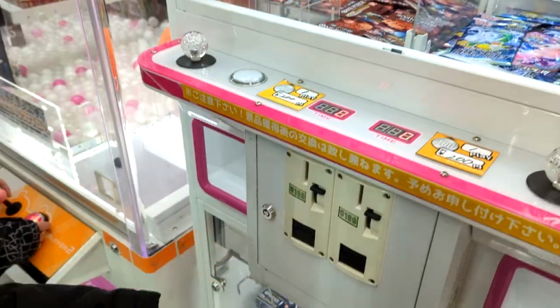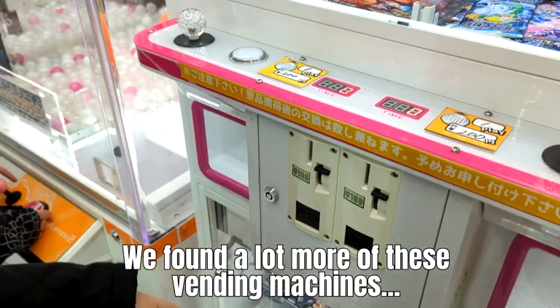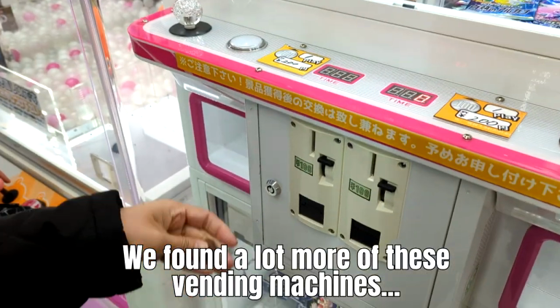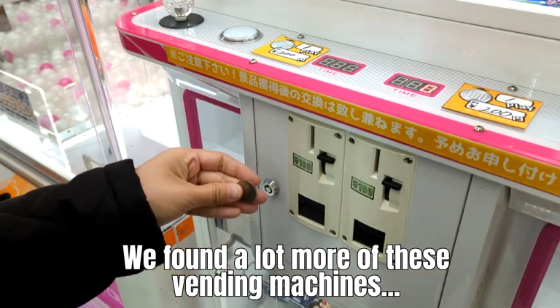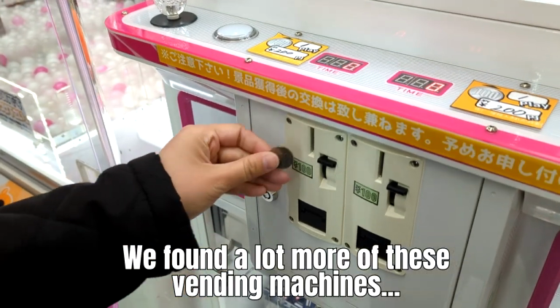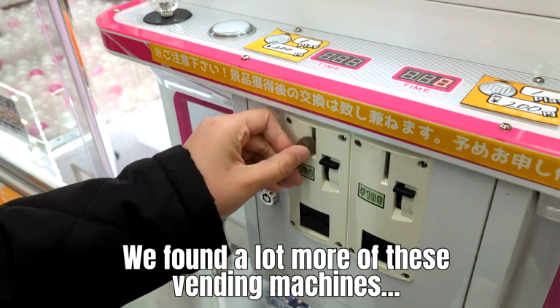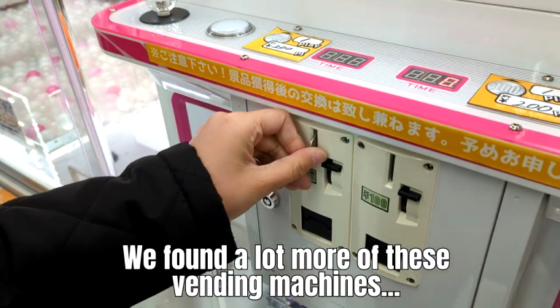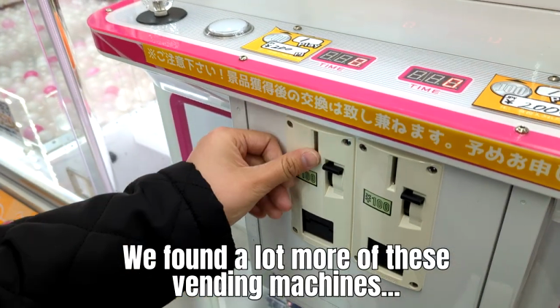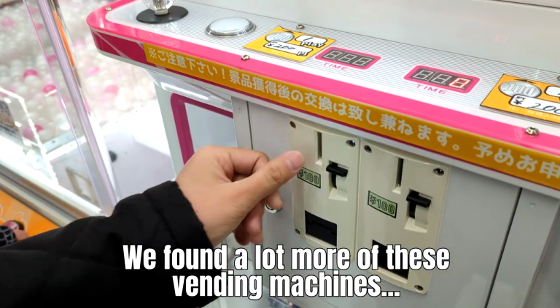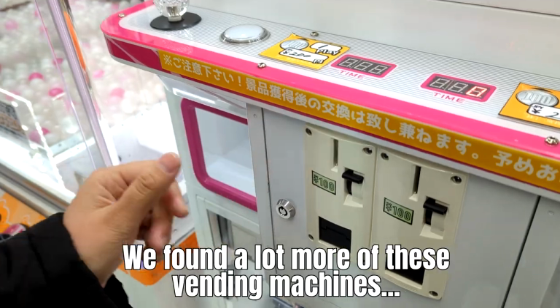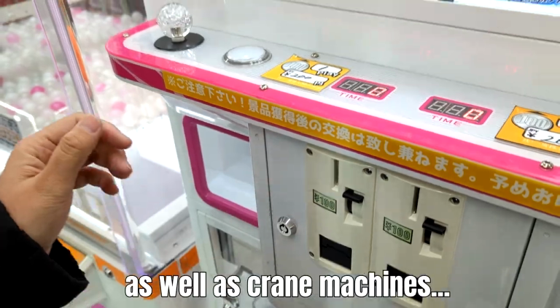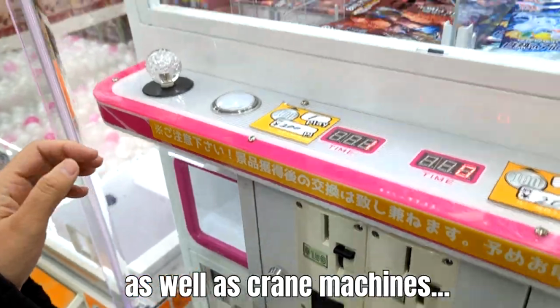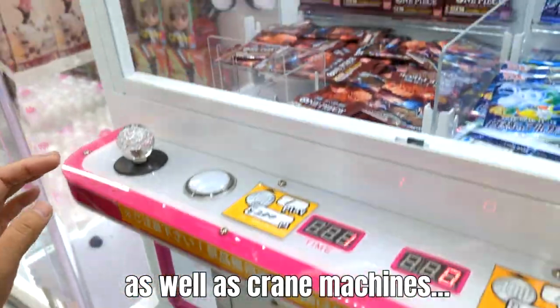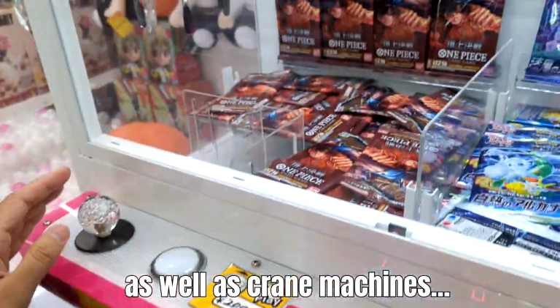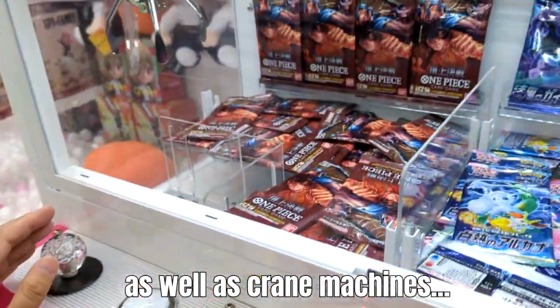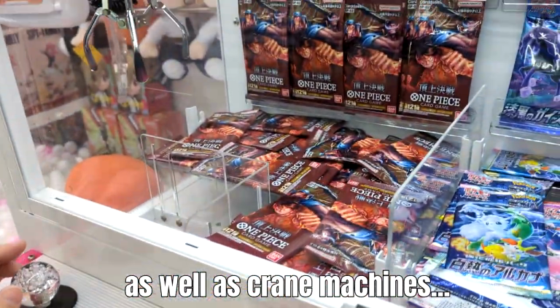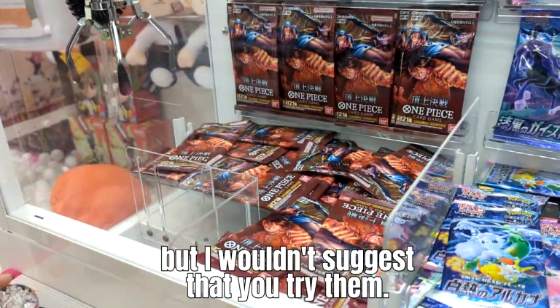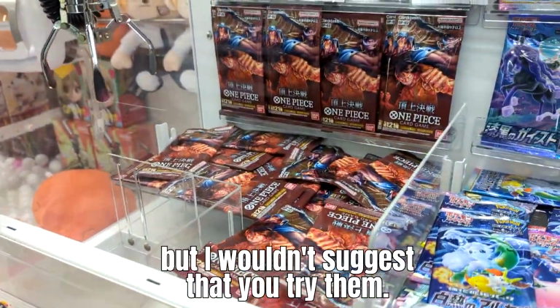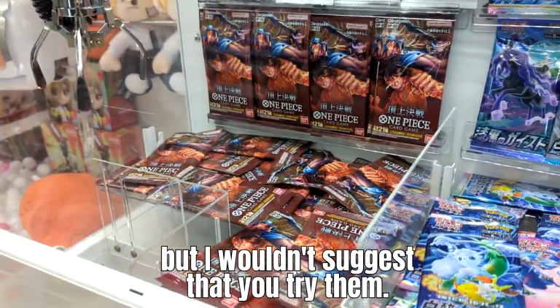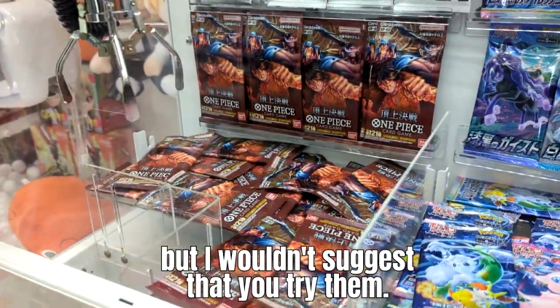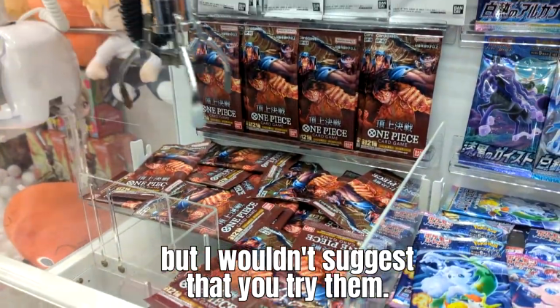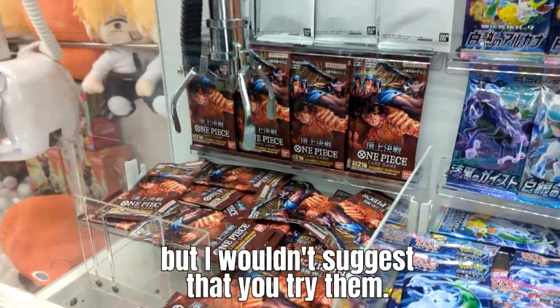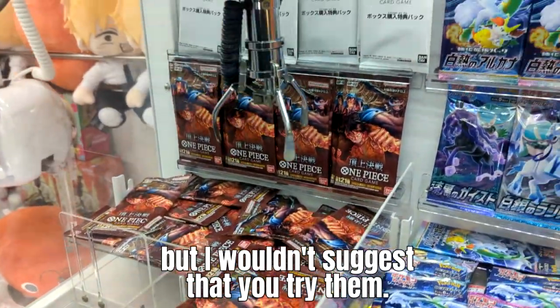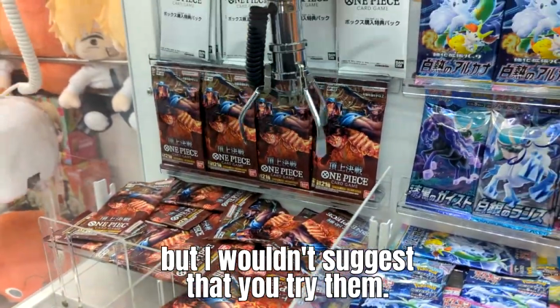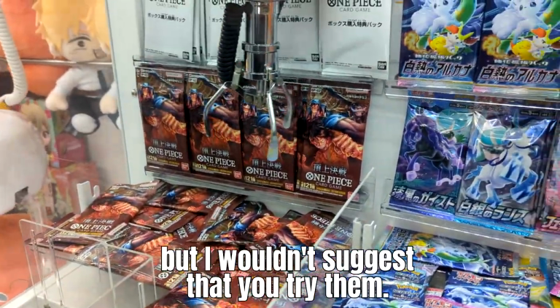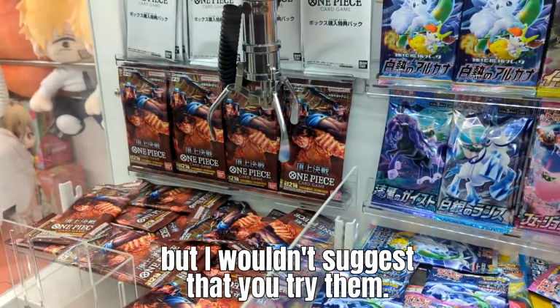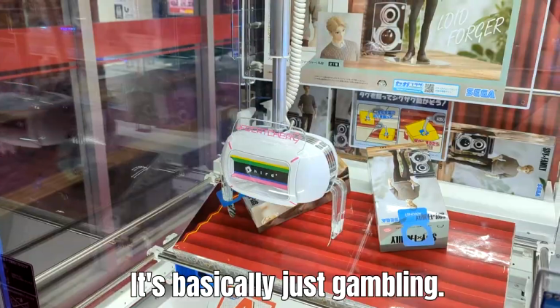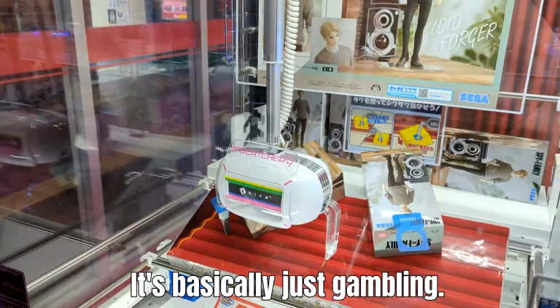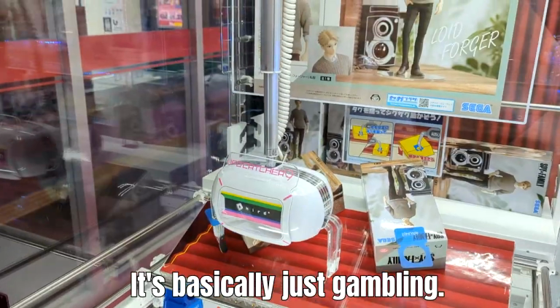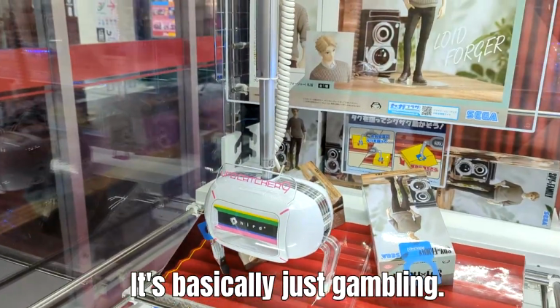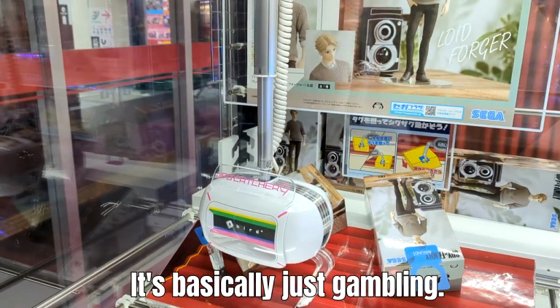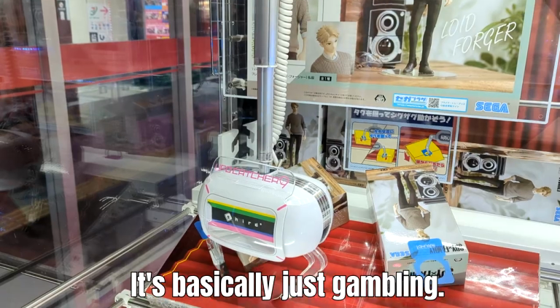We found a lot more of these vending machines as well as crane machines, but I wouldn't suggest that you try them. It's basically just gambling.